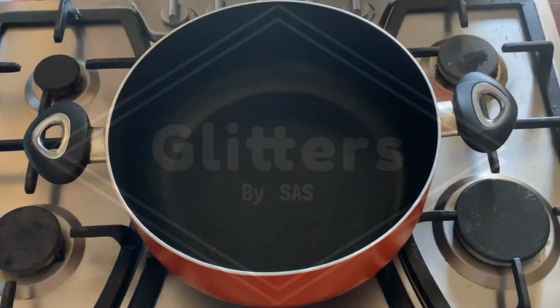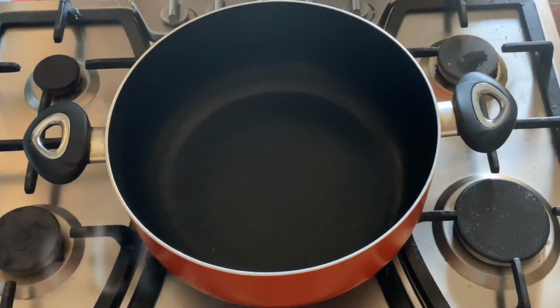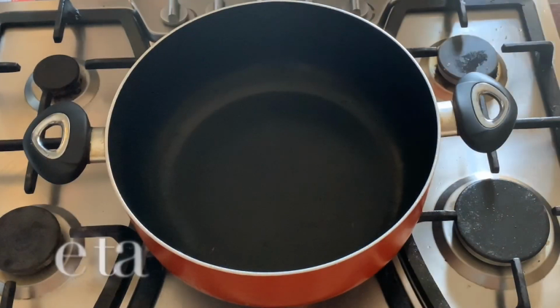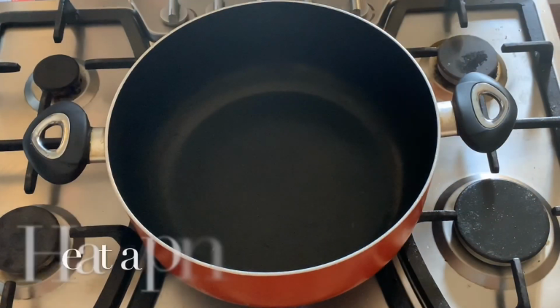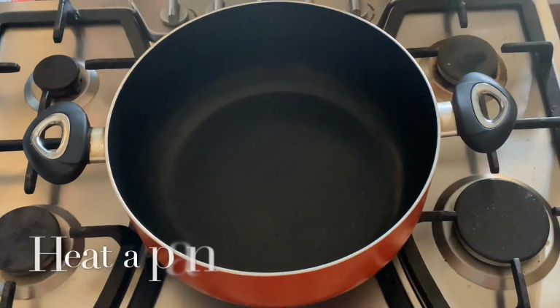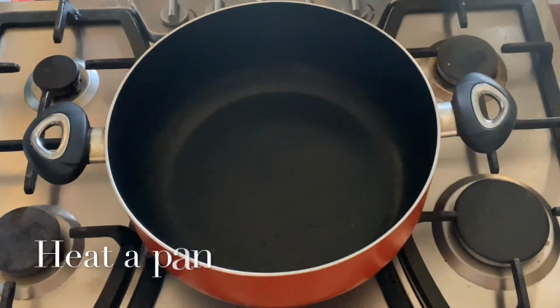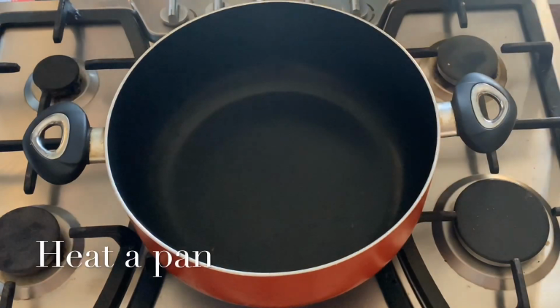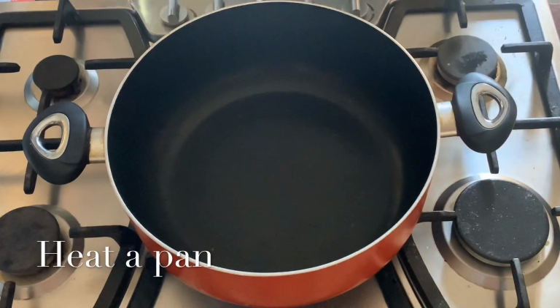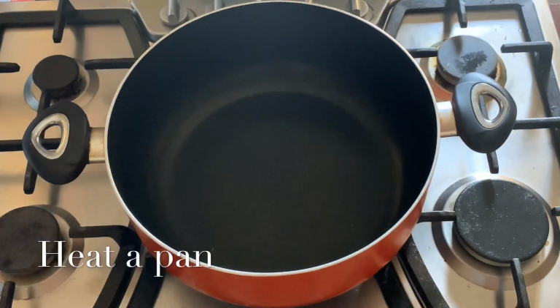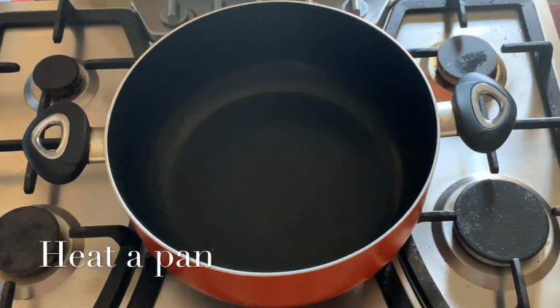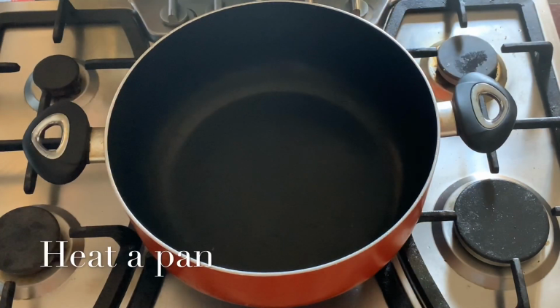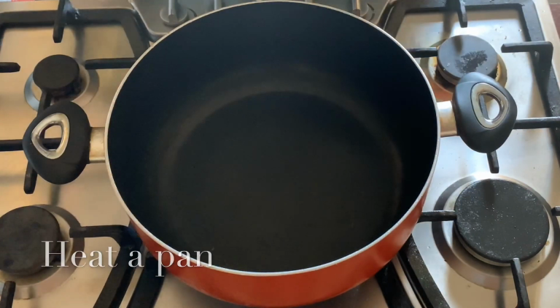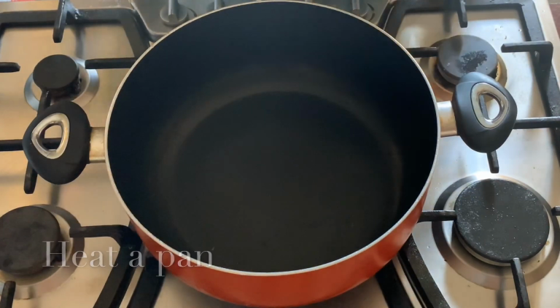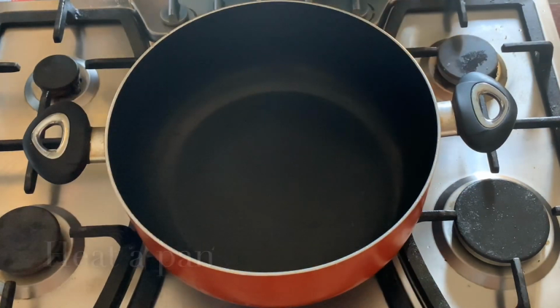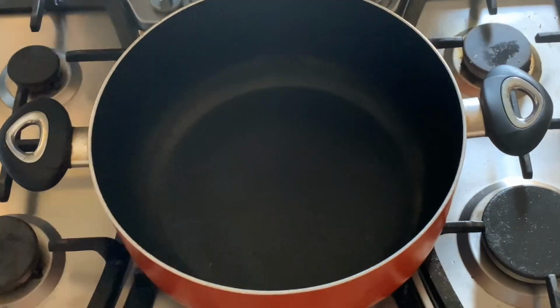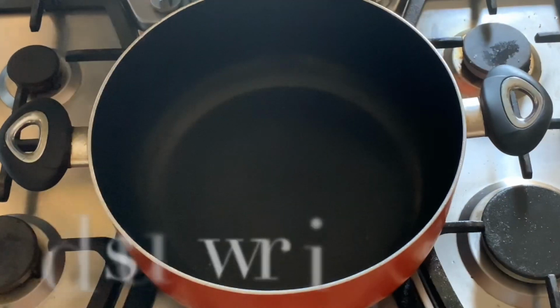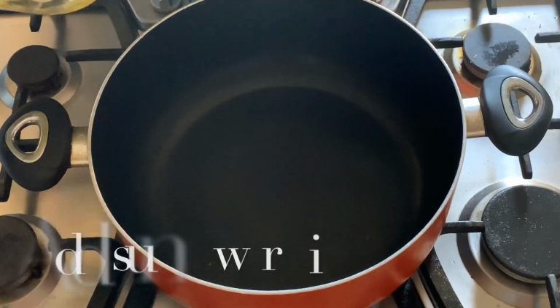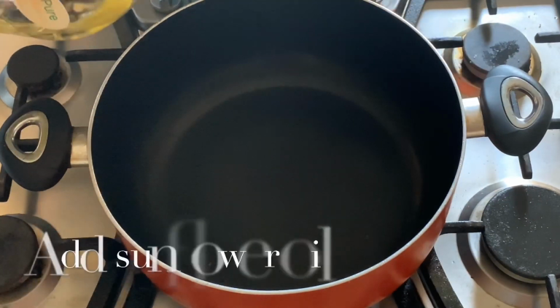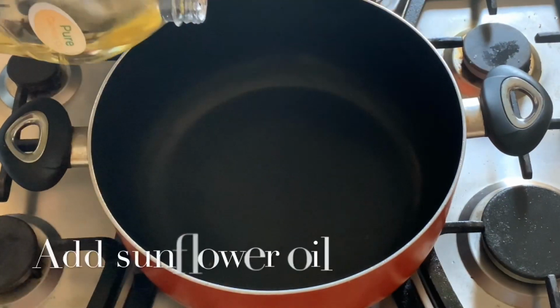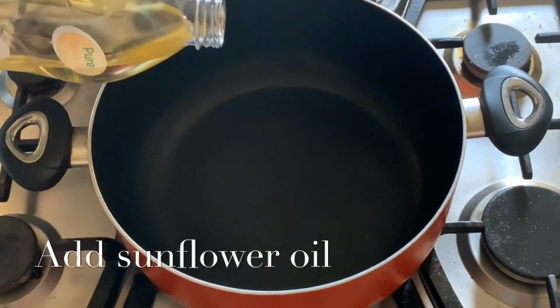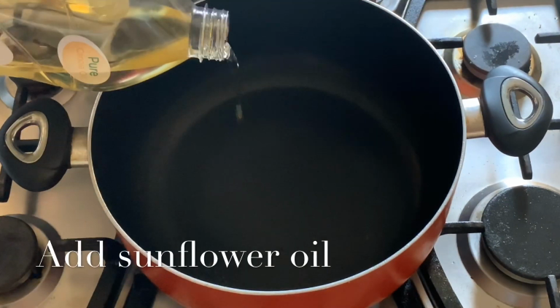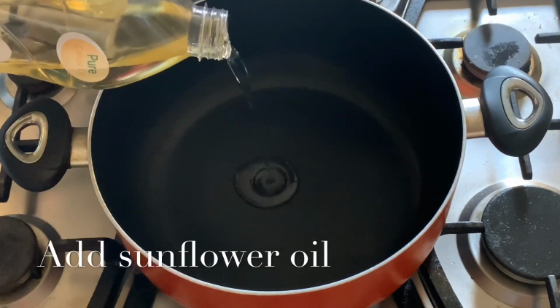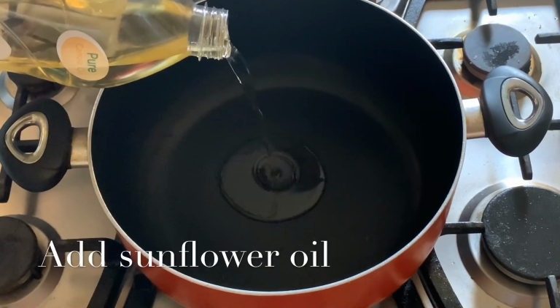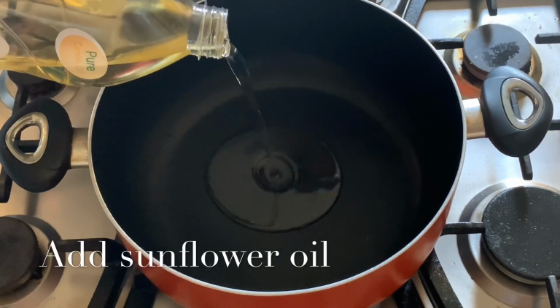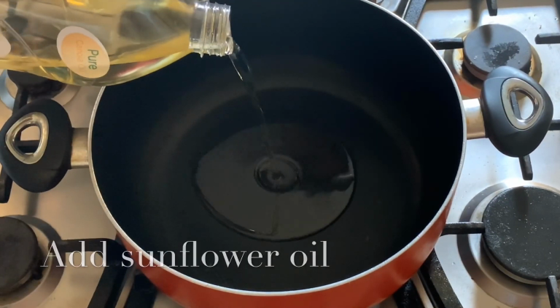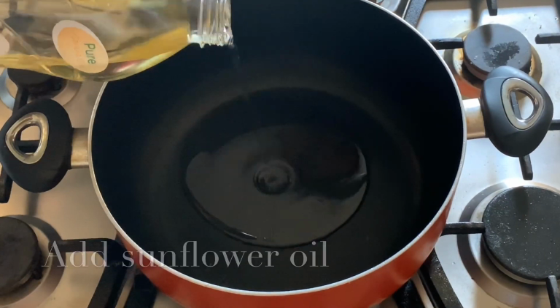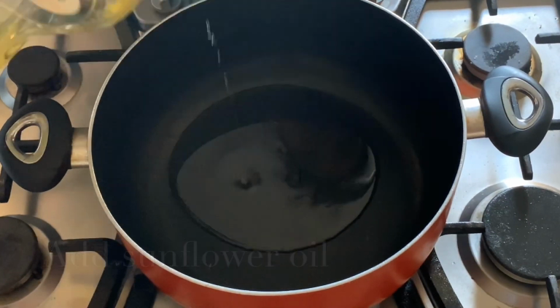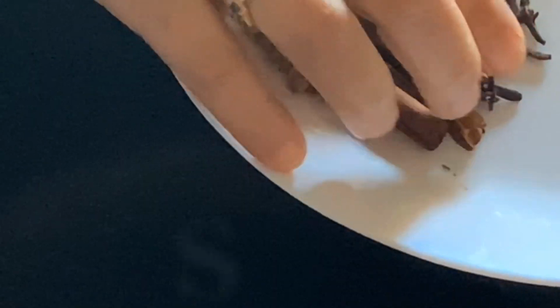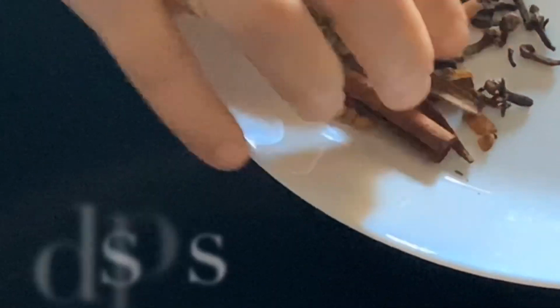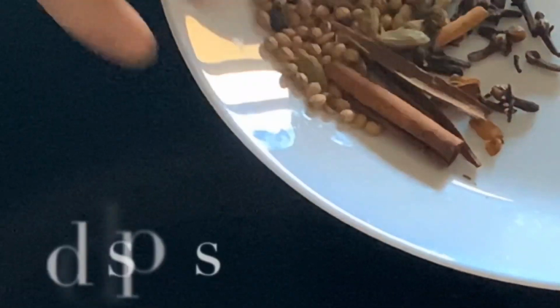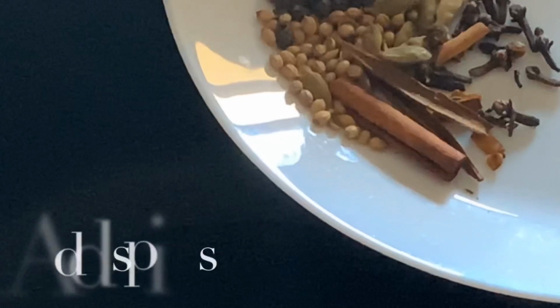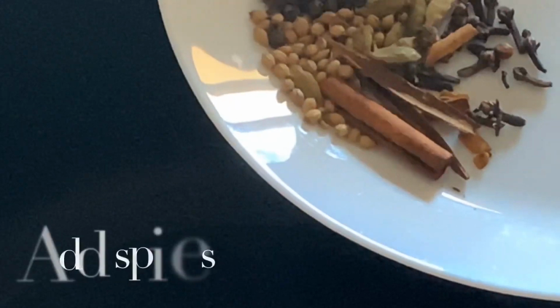This is a pan. You can add some oil — sunflower oil.